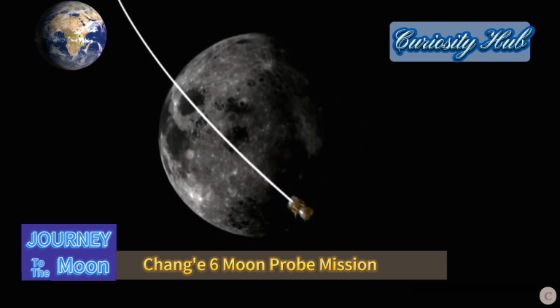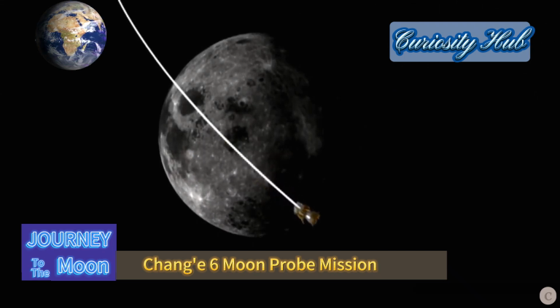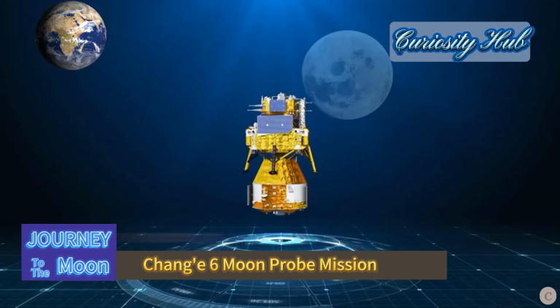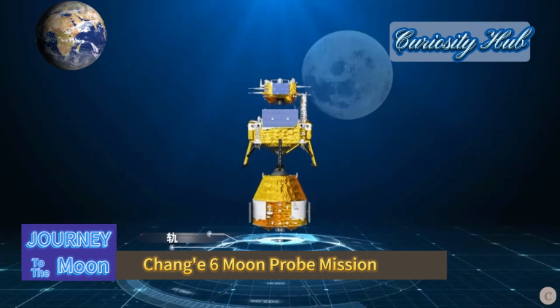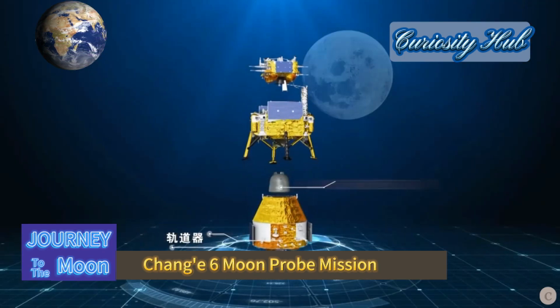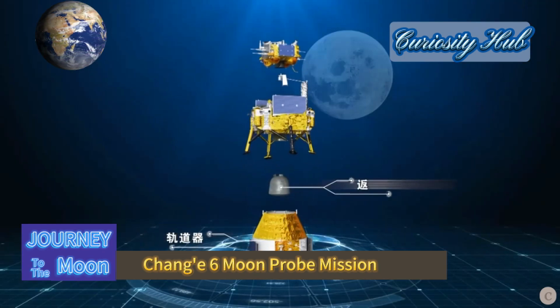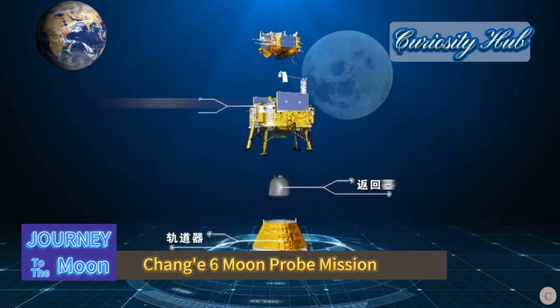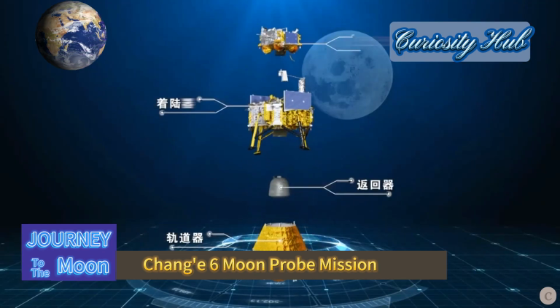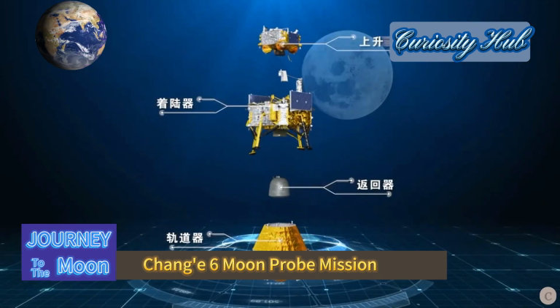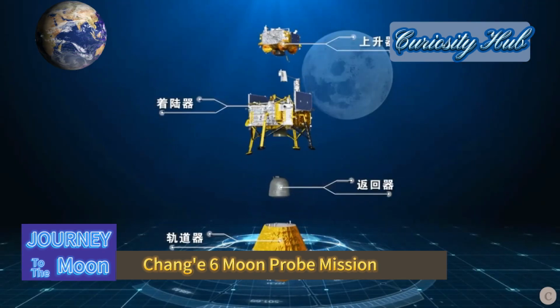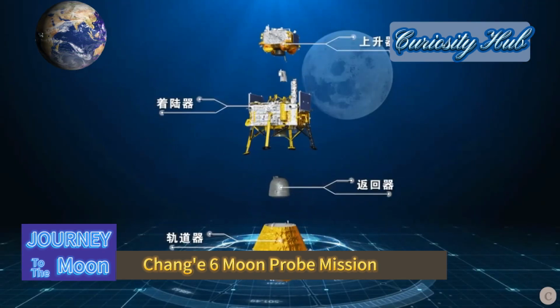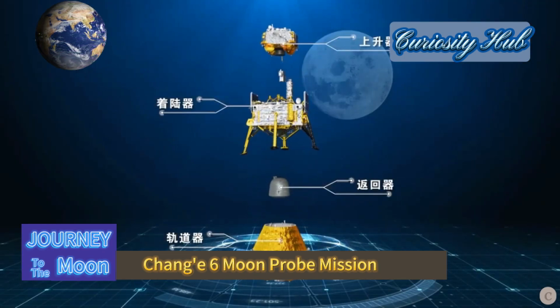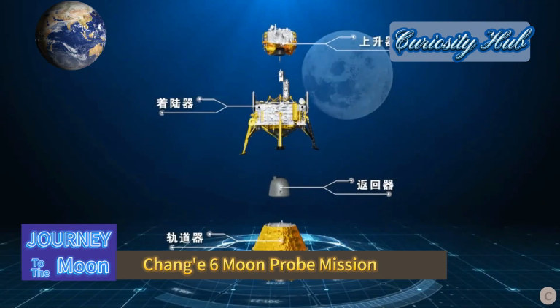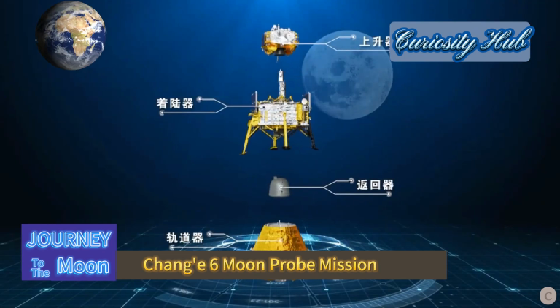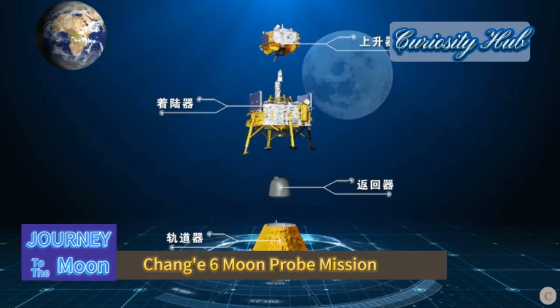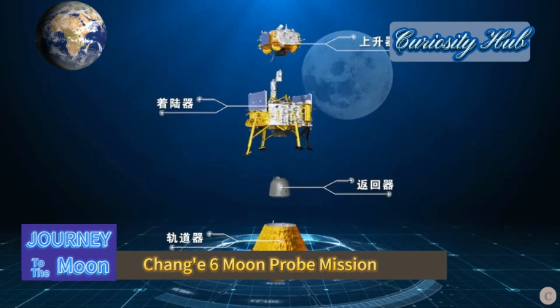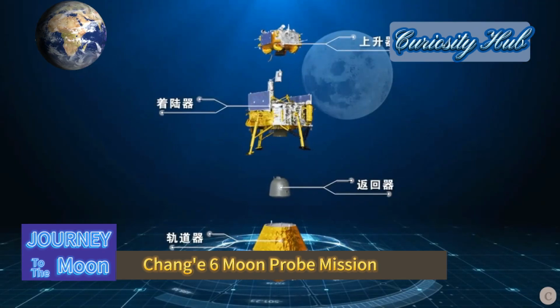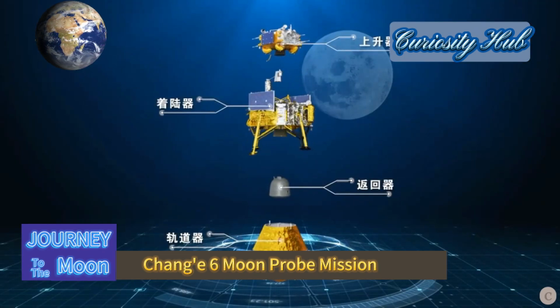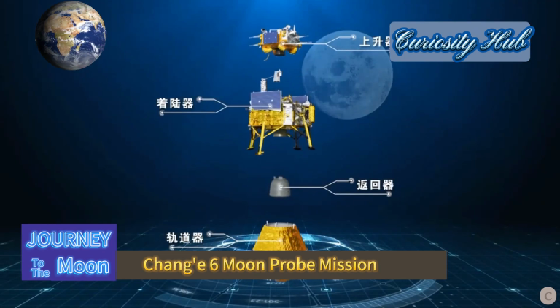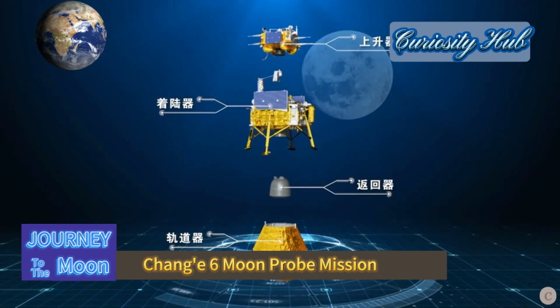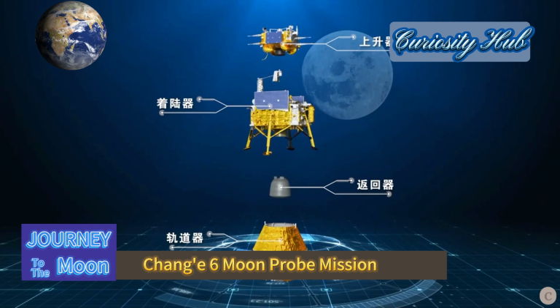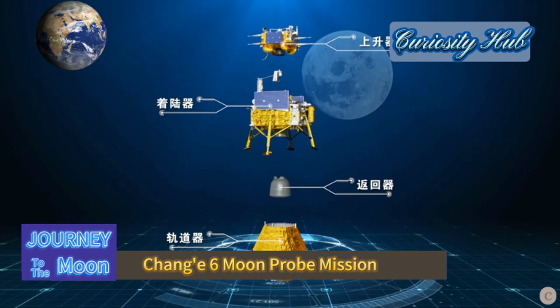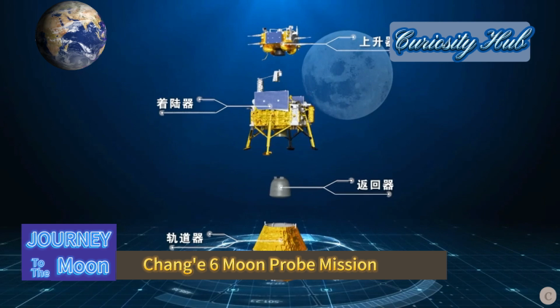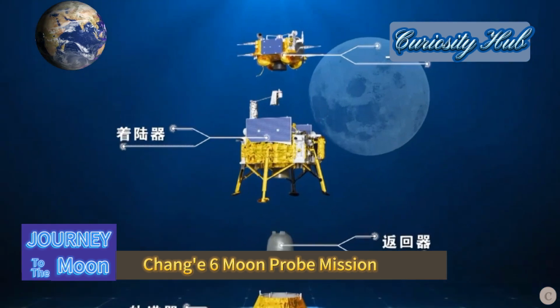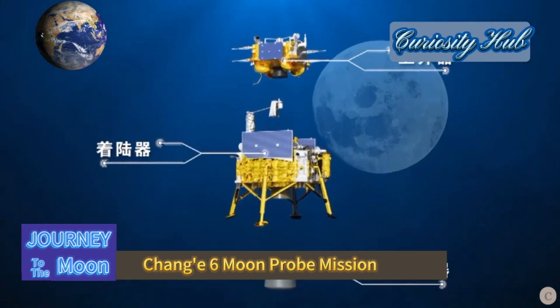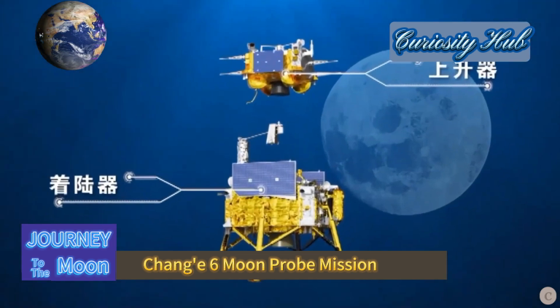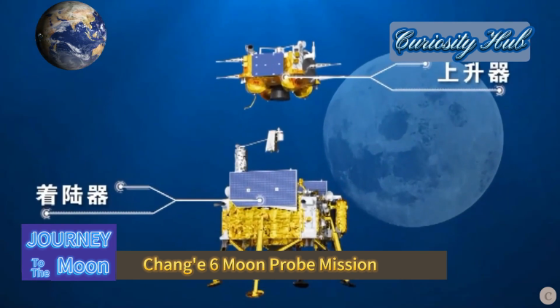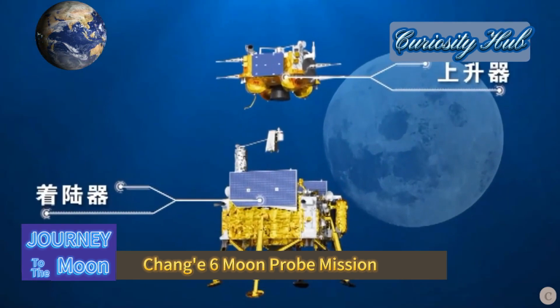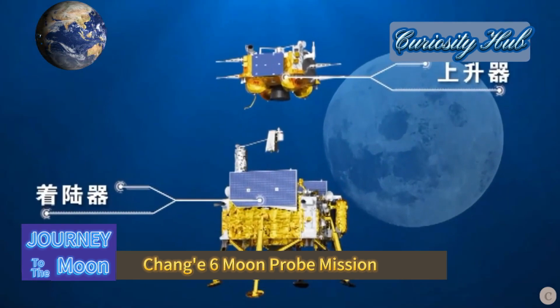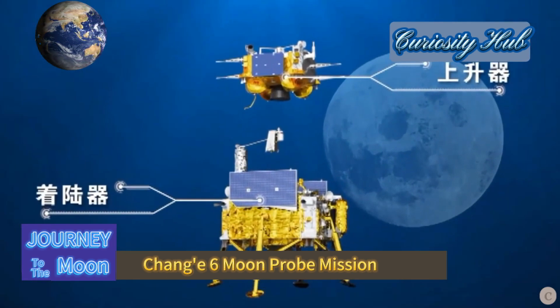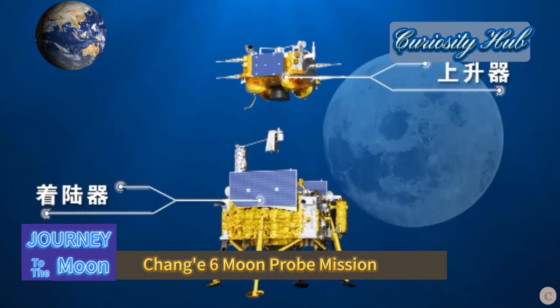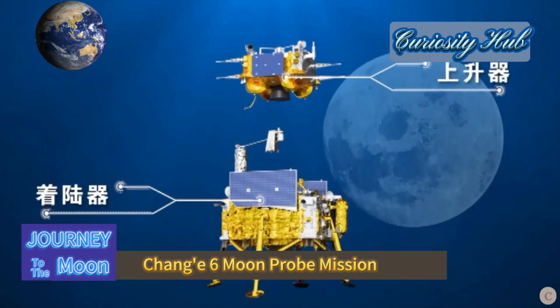The Chang'e 6 probe consists of four components: an orbiter, a returner, a lander, and an ascender.